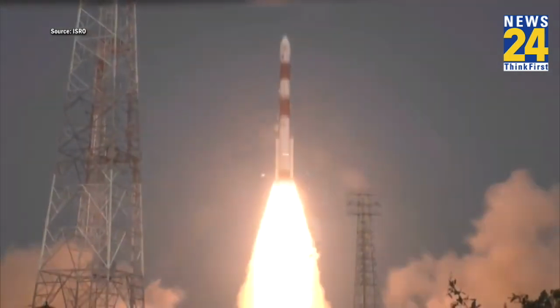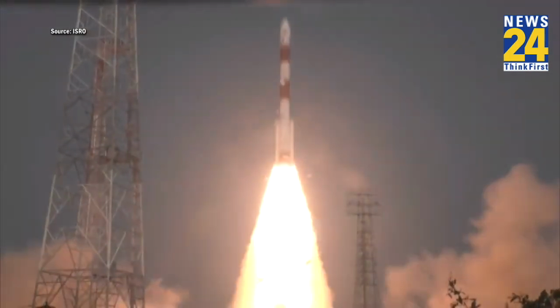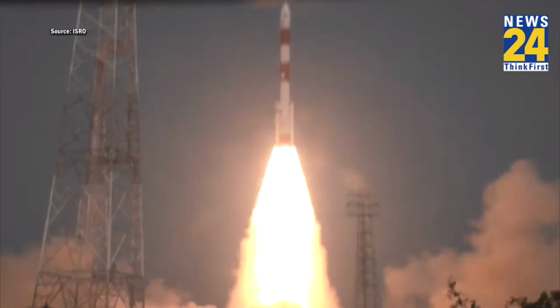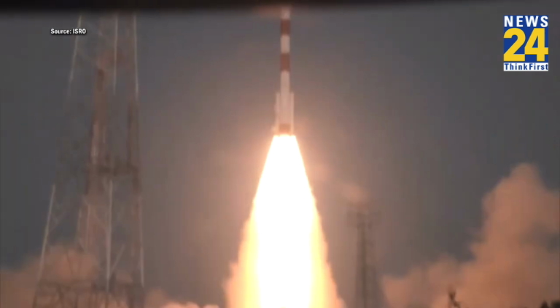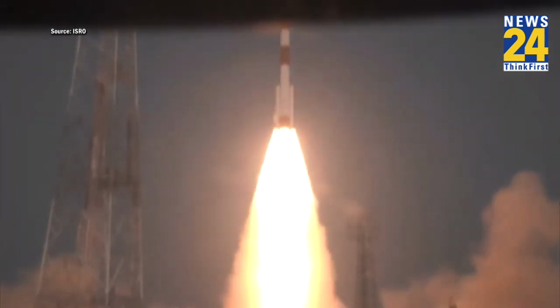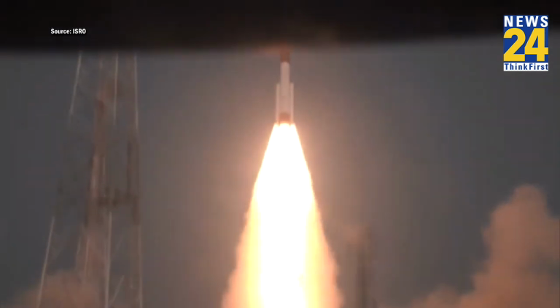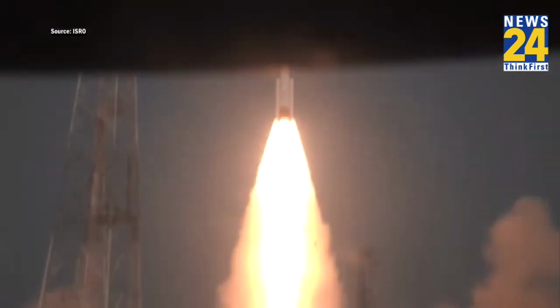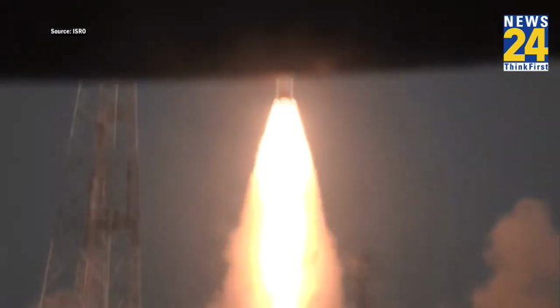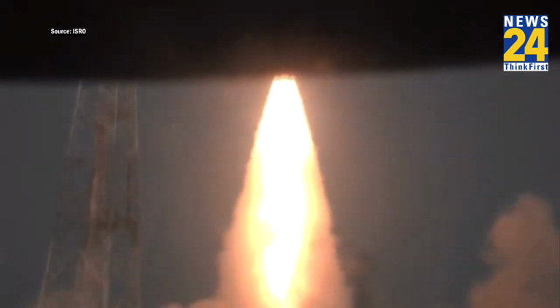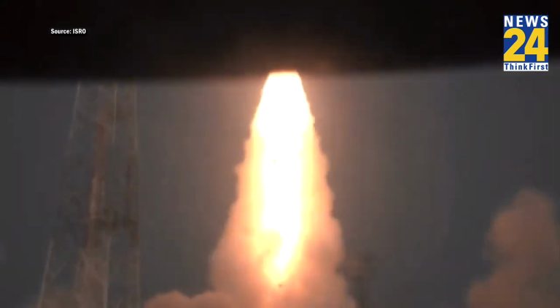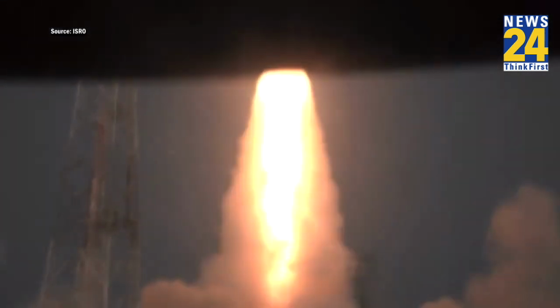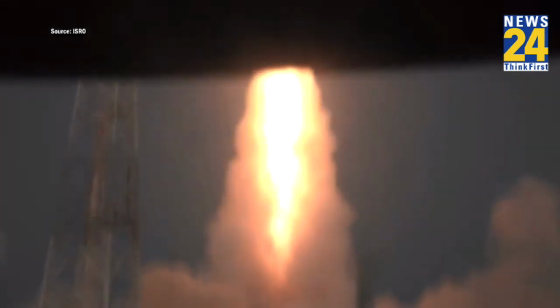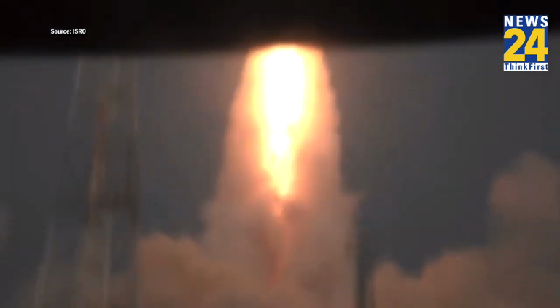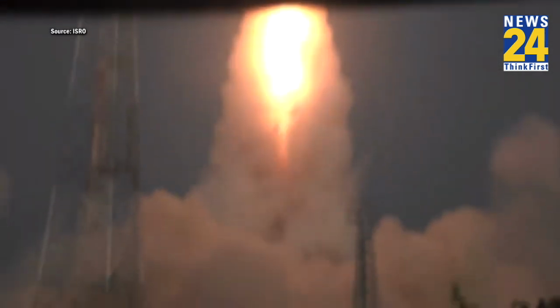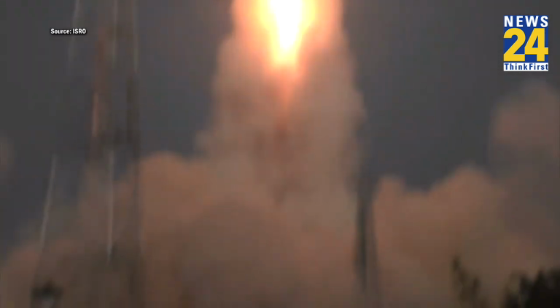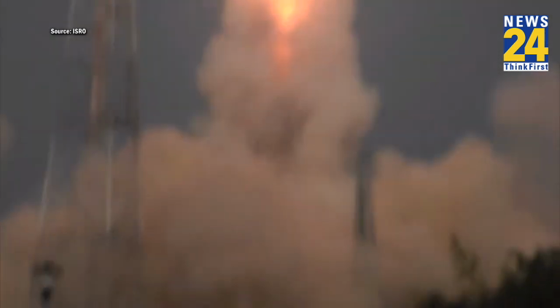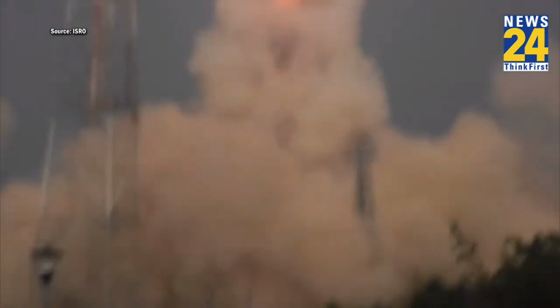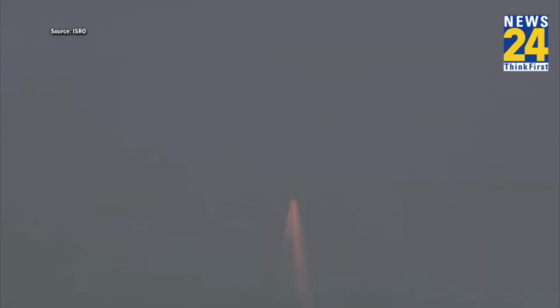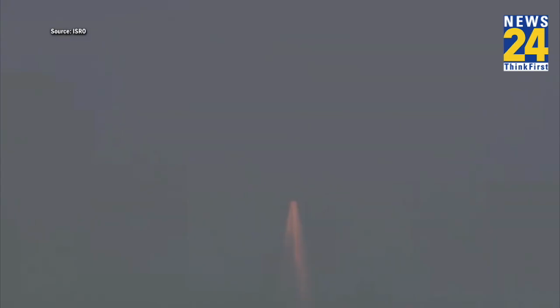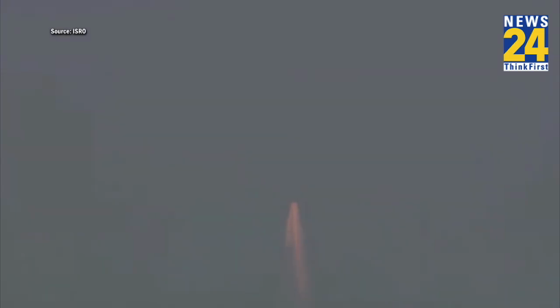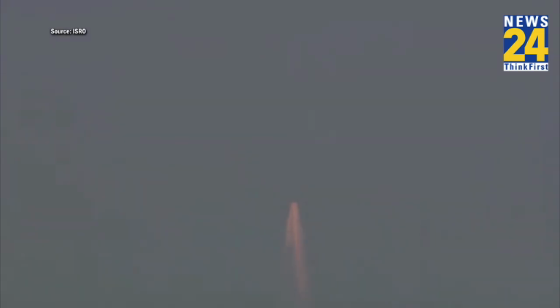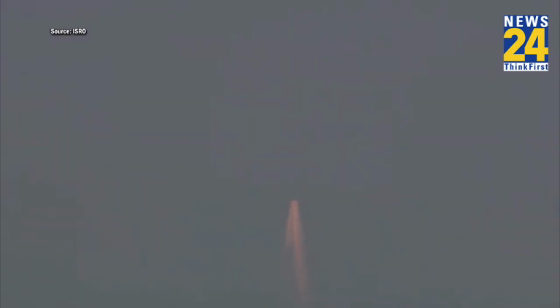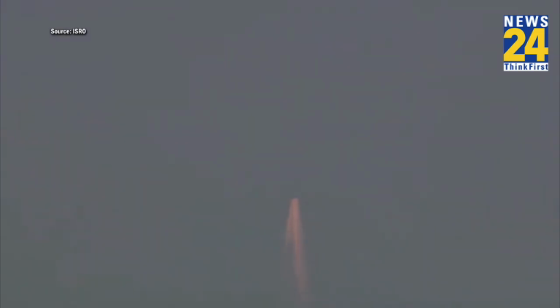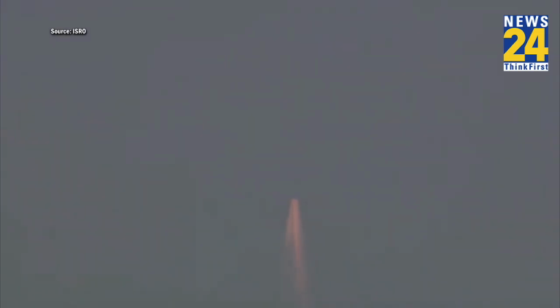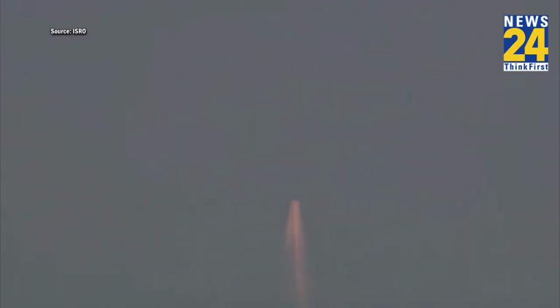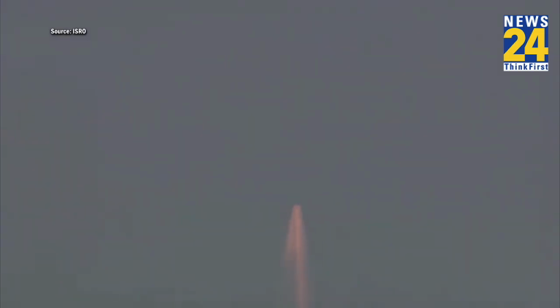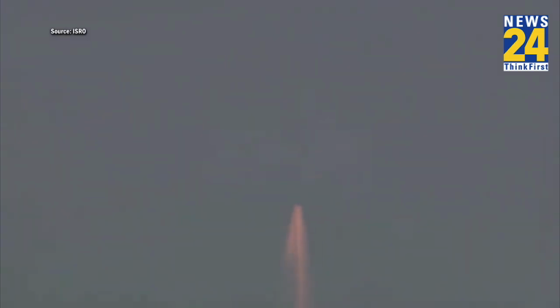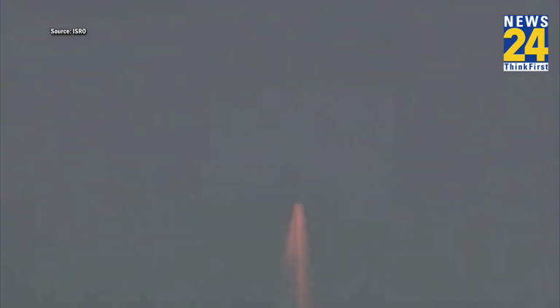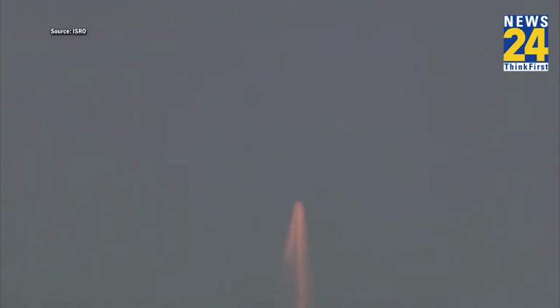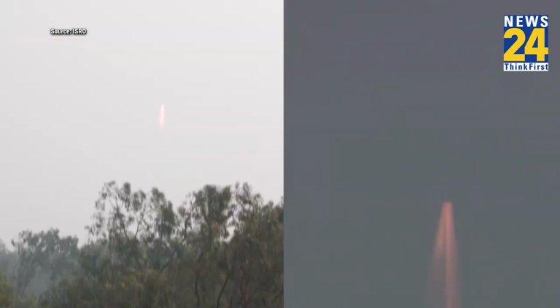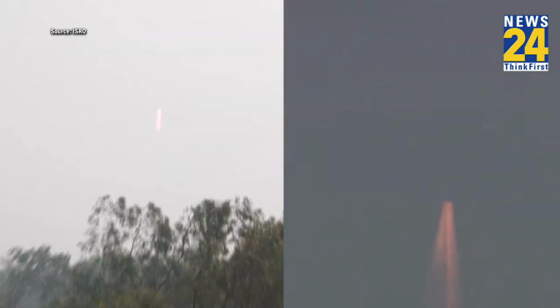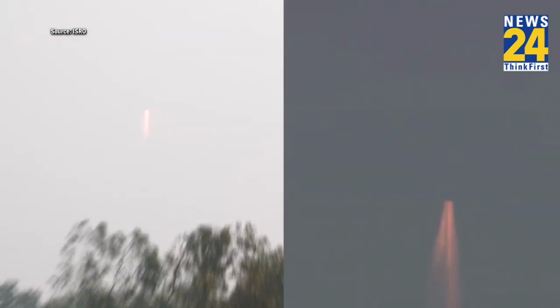Lift off normal. Bright morning of the new year's day, made brighter by a majestic lift off.